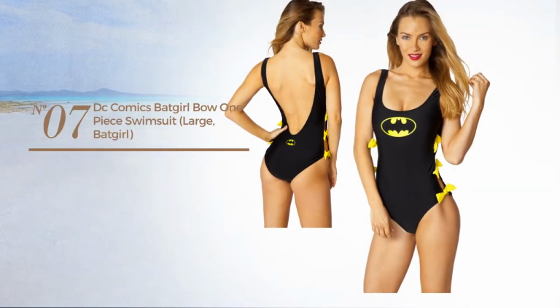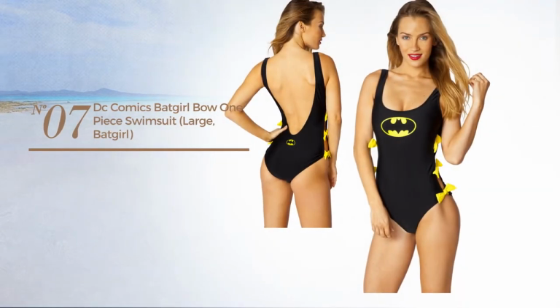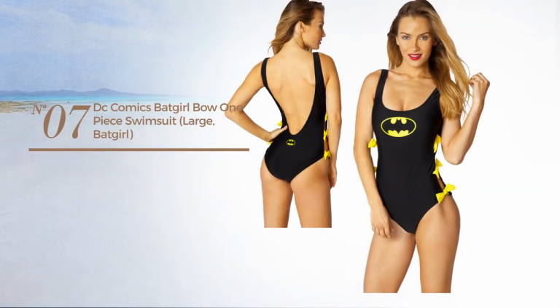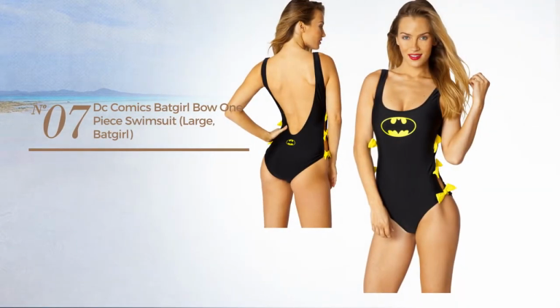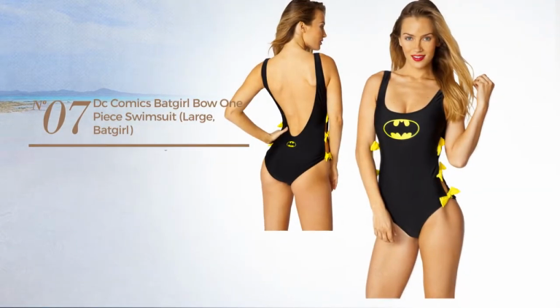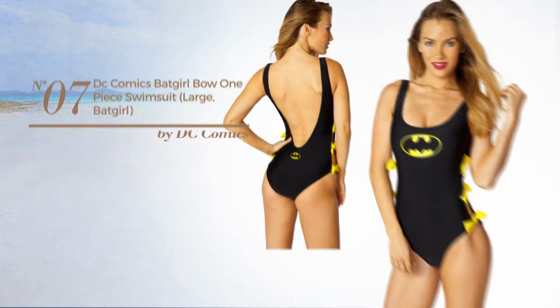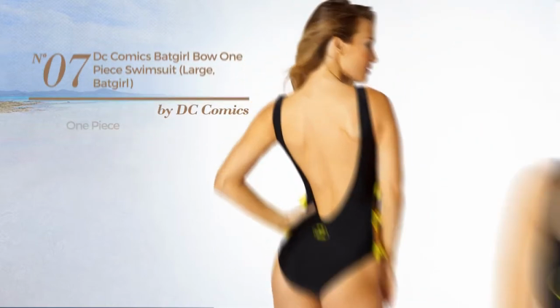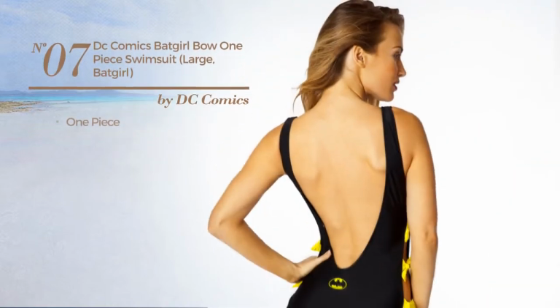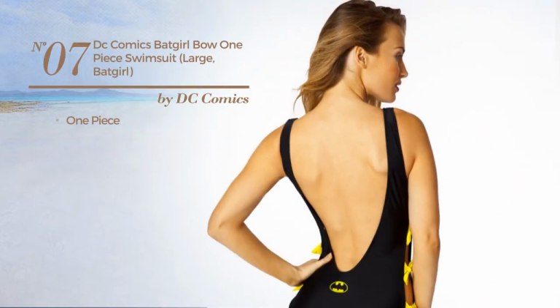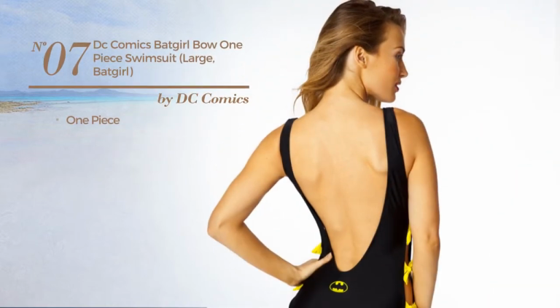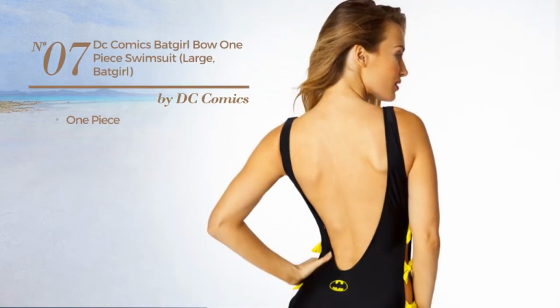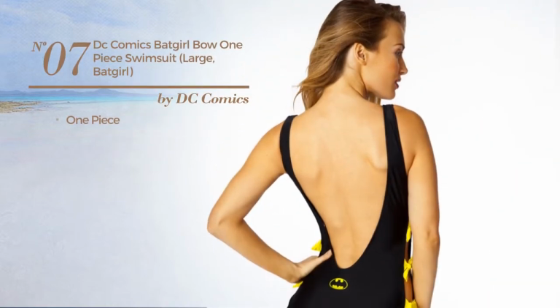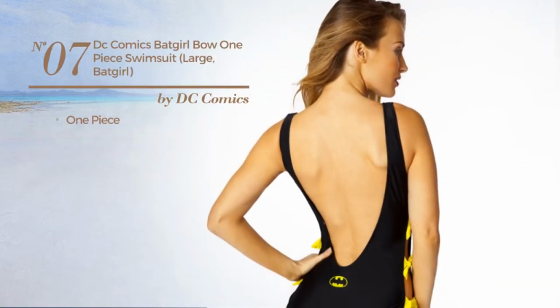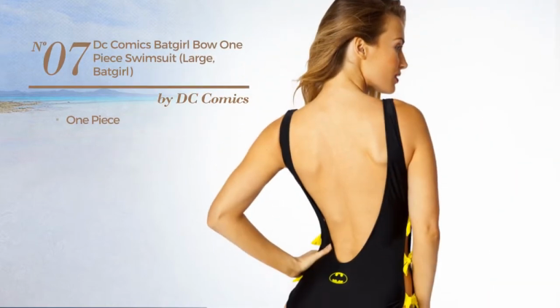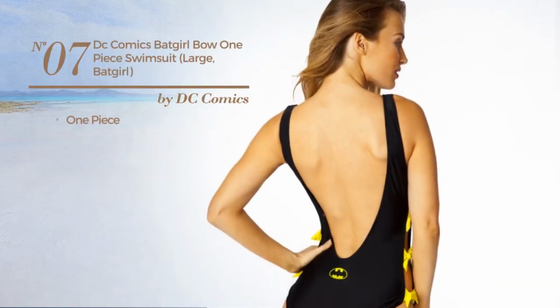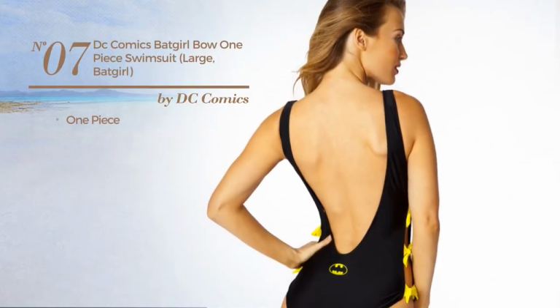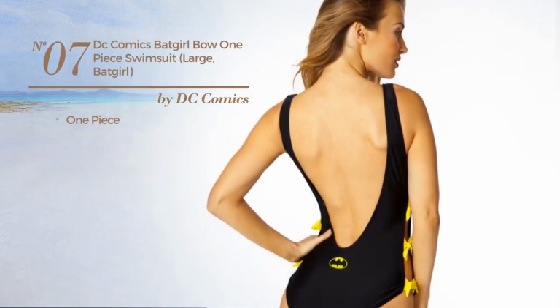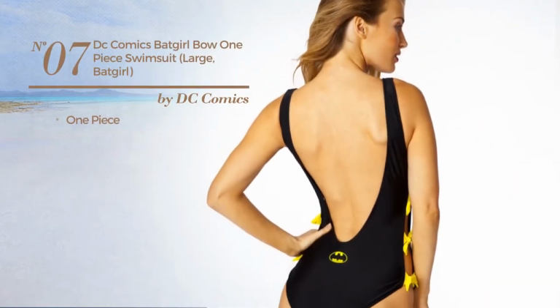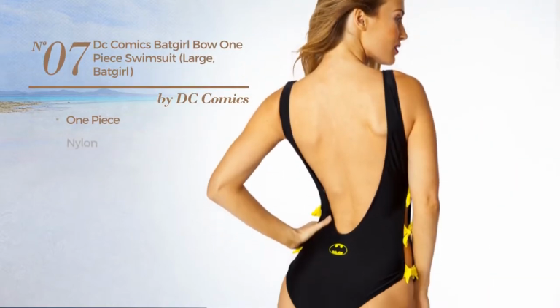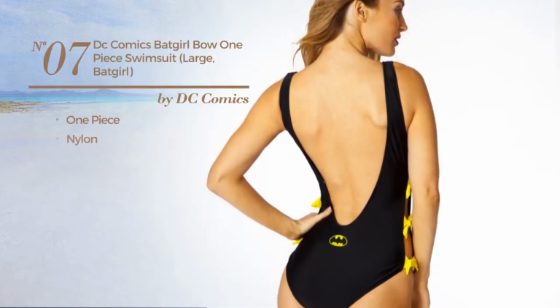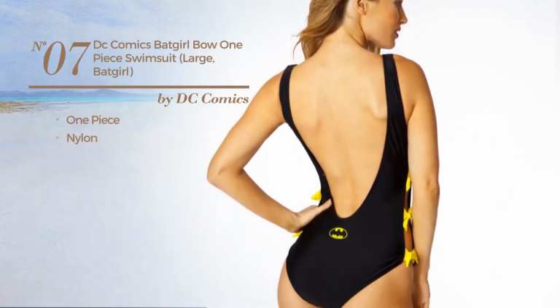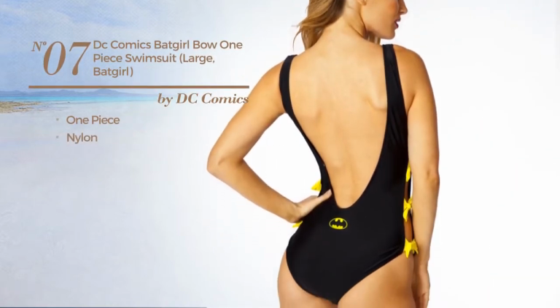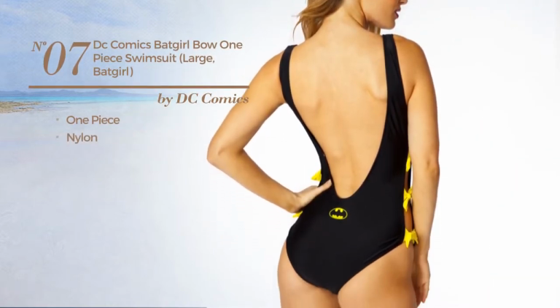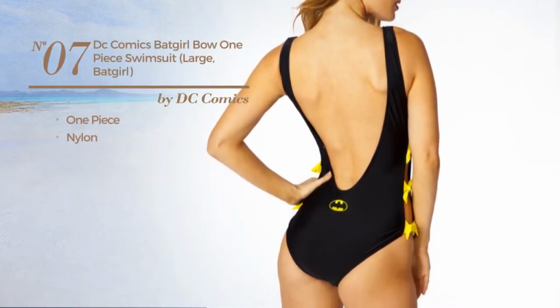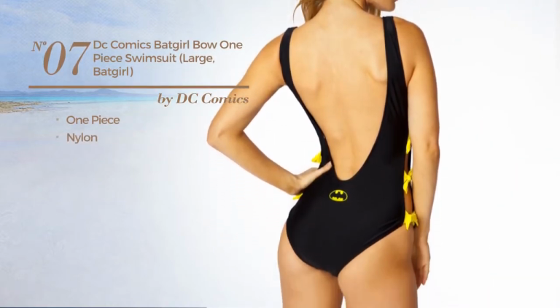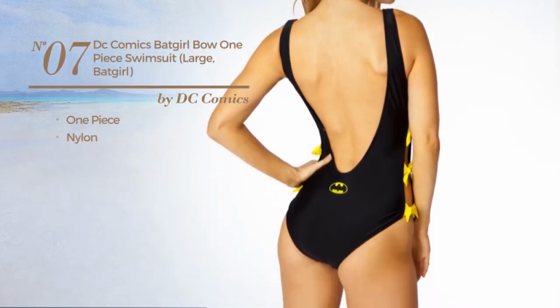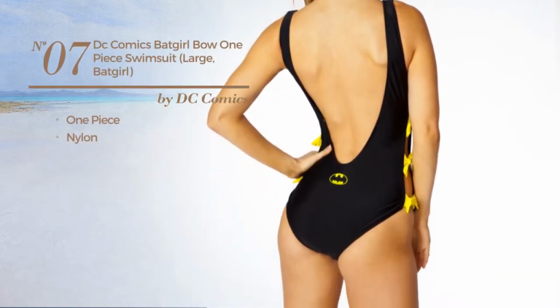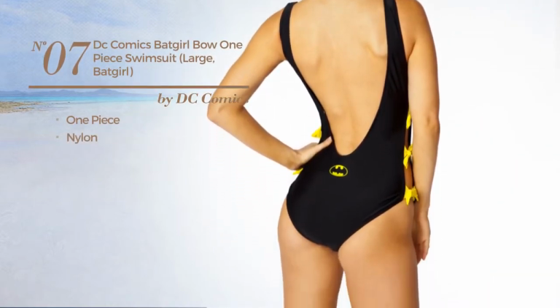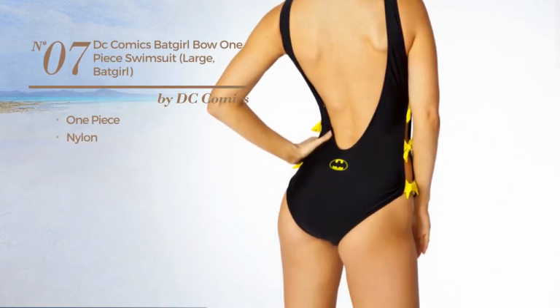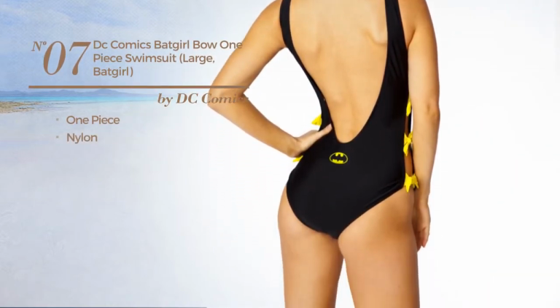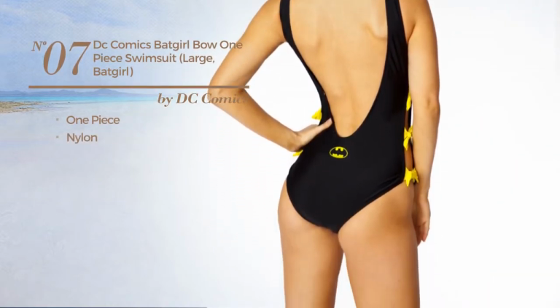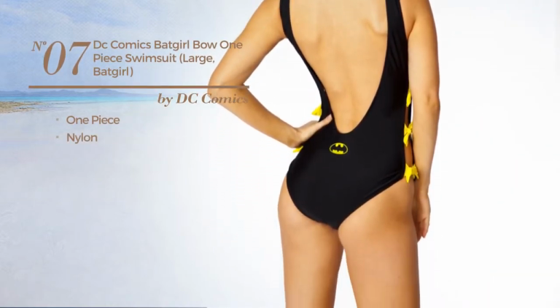Number seven: a one-piece swimsuit made of nylon. Available only in this color.